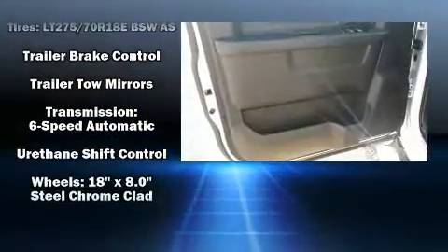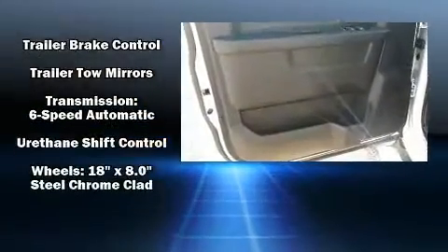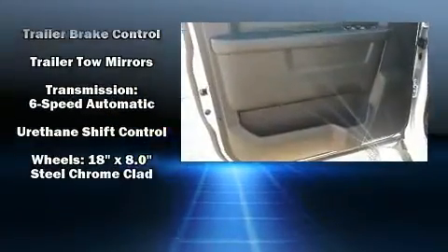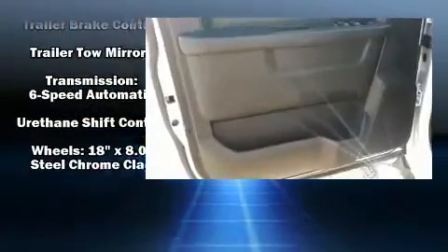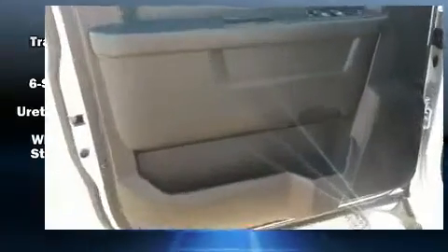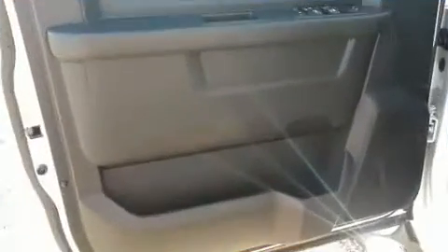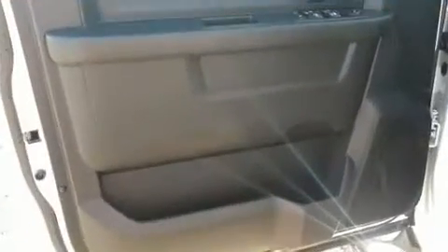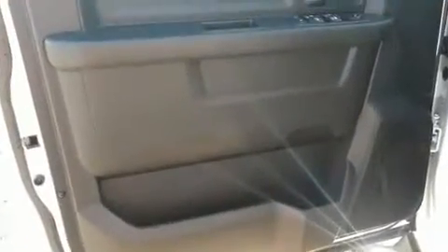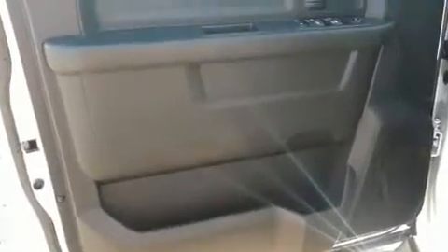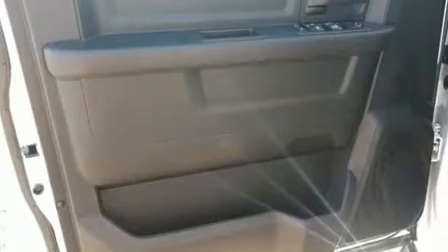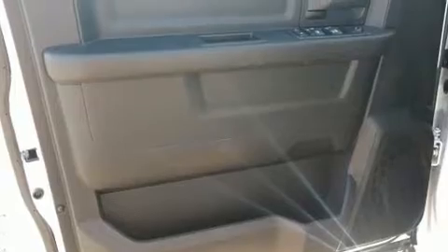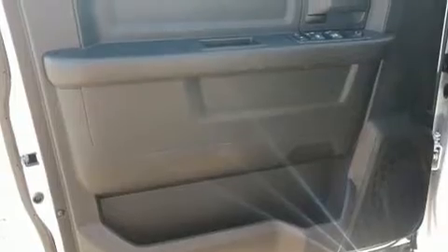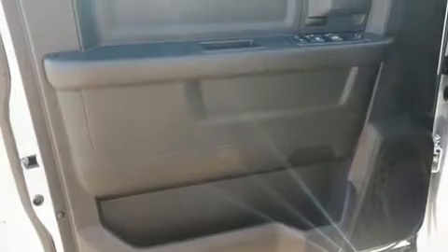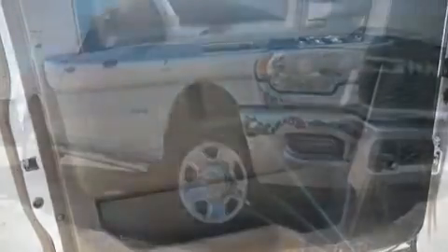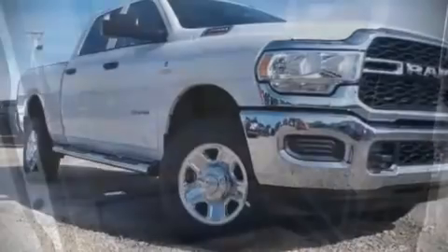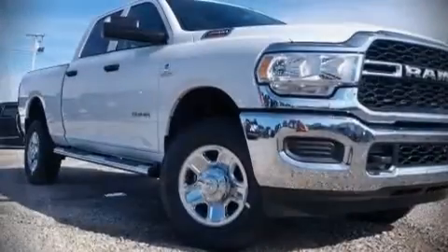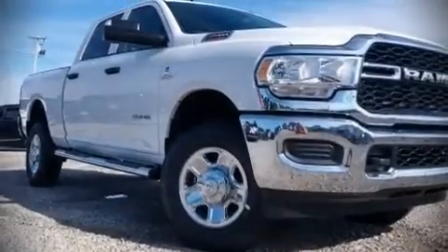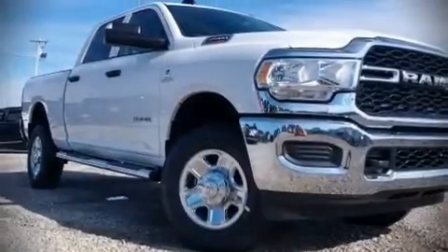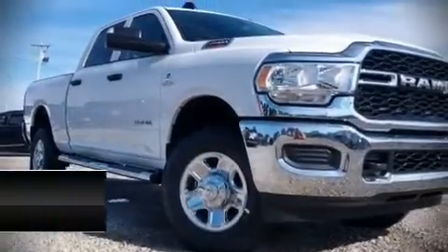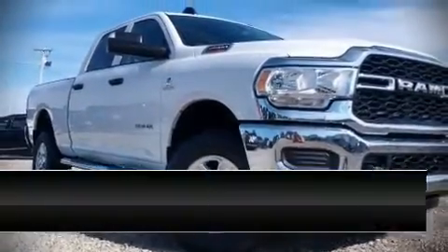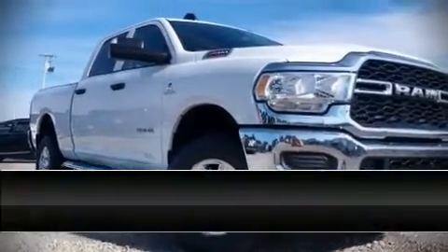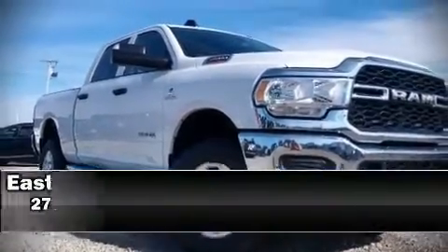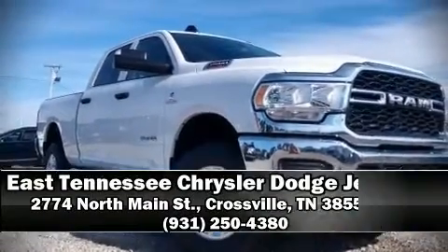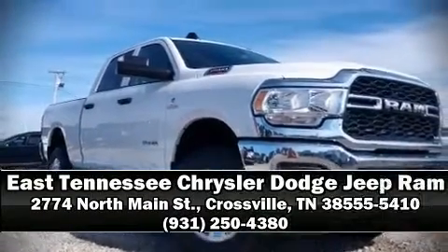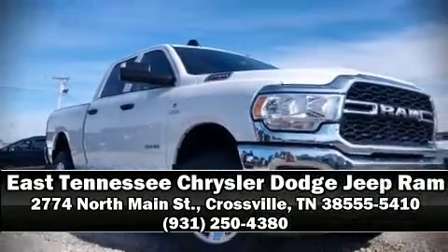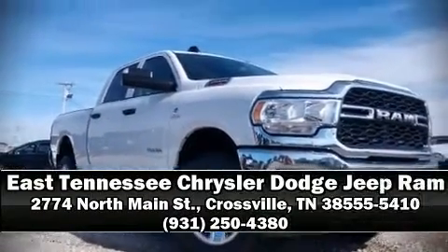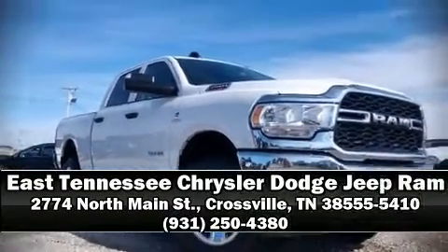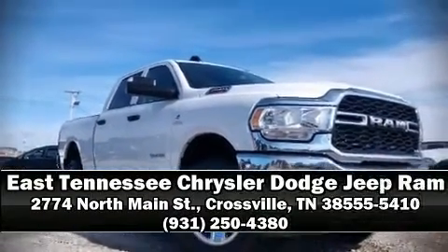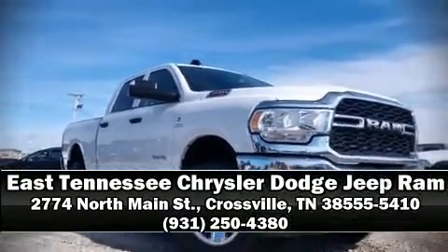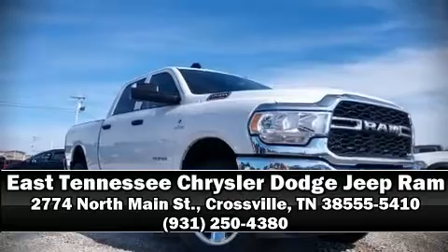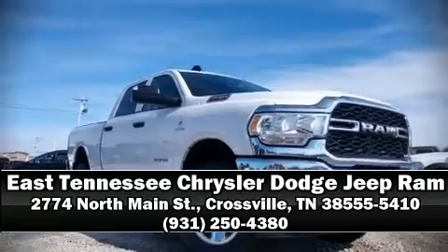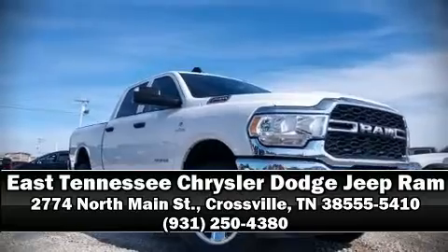Our knowledgeable sales staff is available to answer any questions that you might have. Come on in and take a test drive. Thanks.